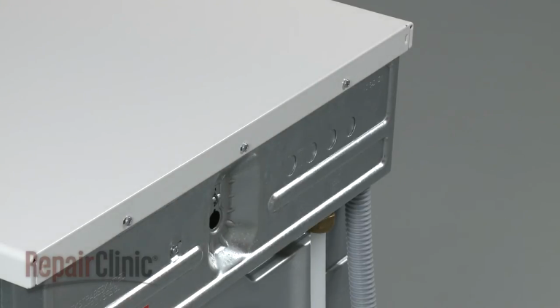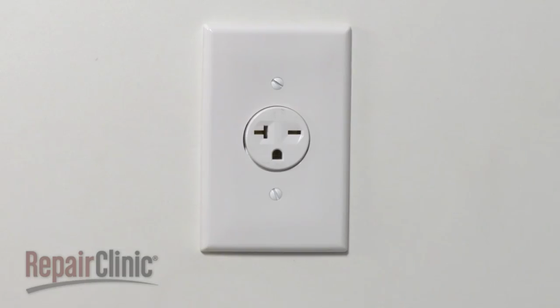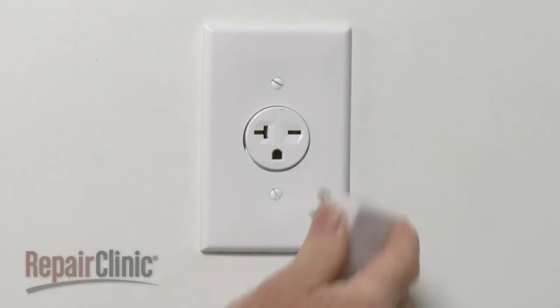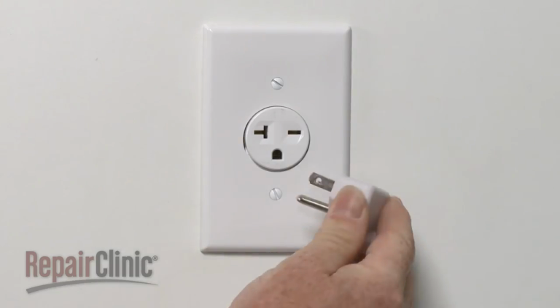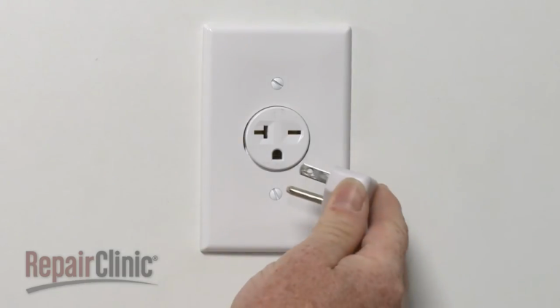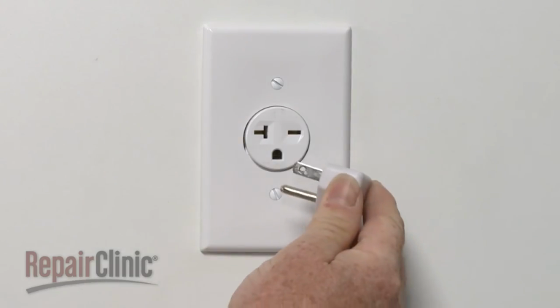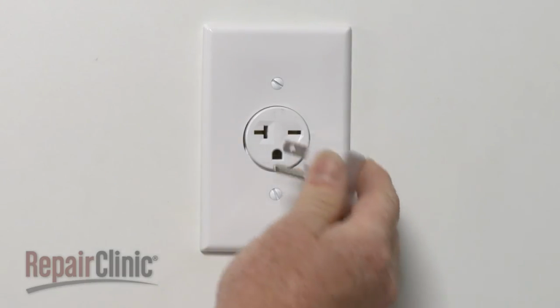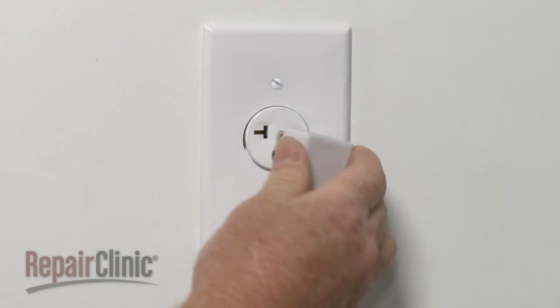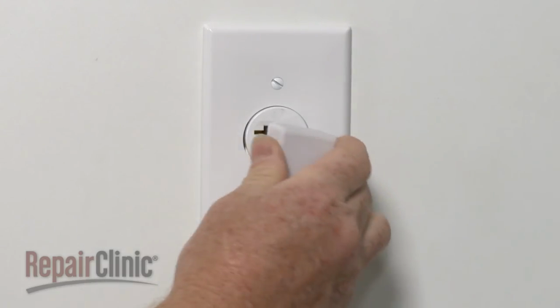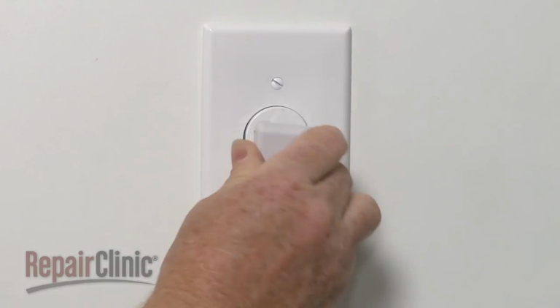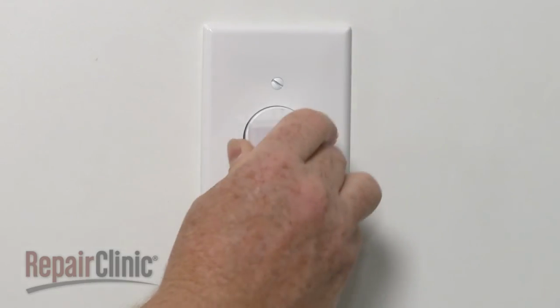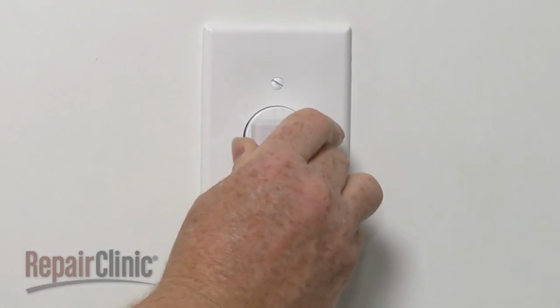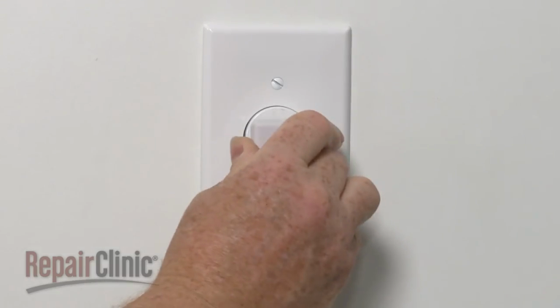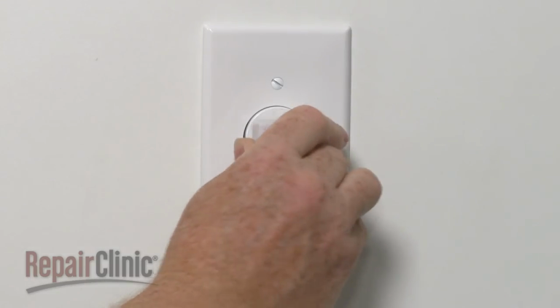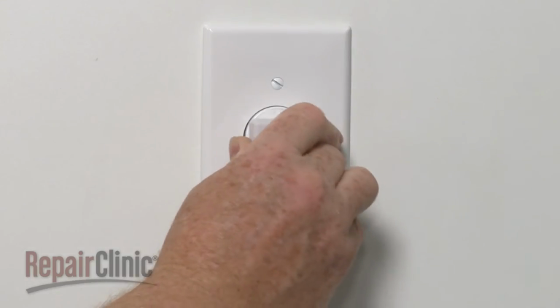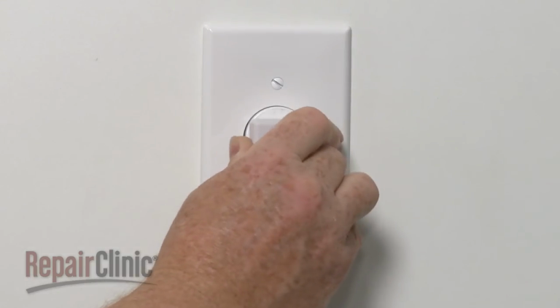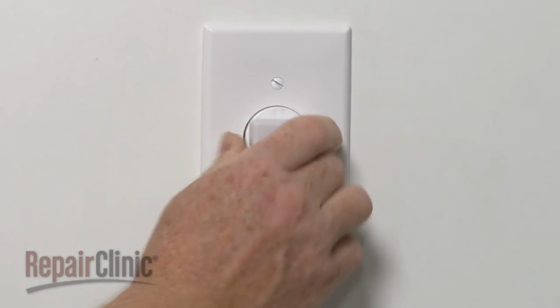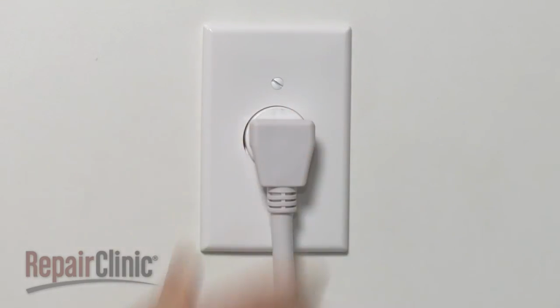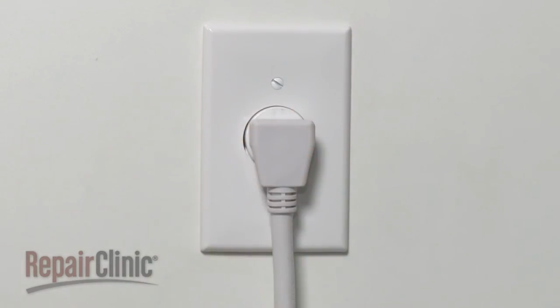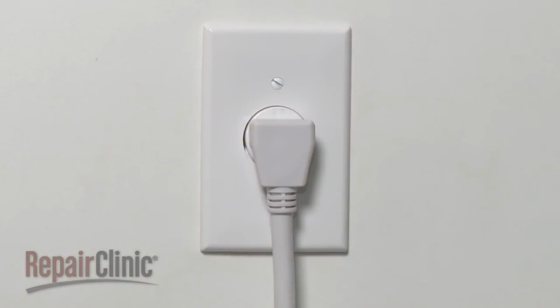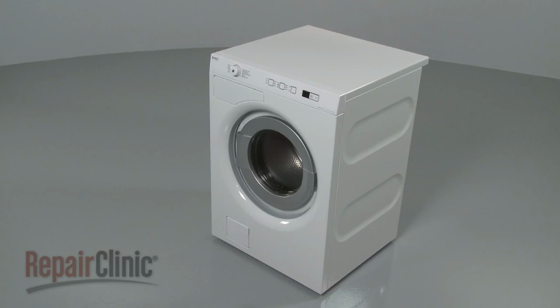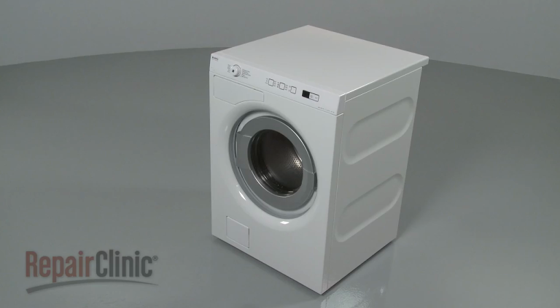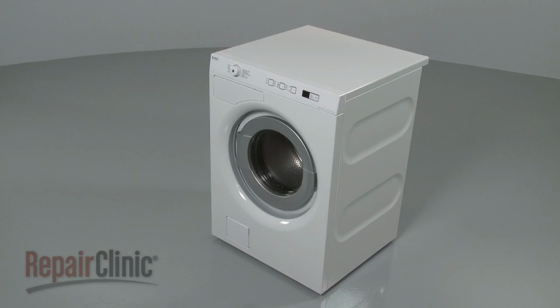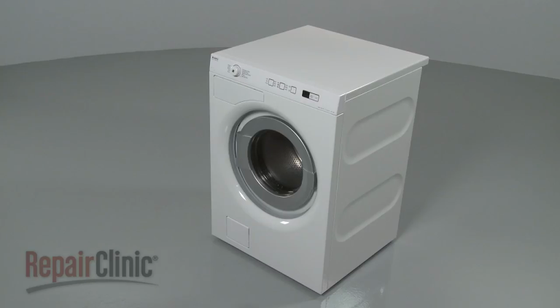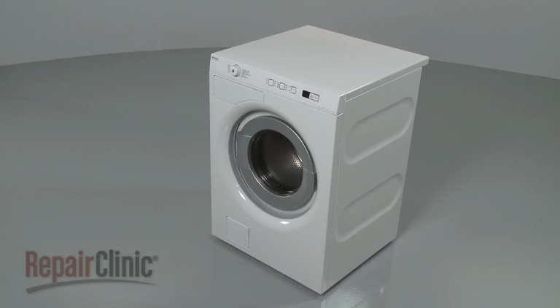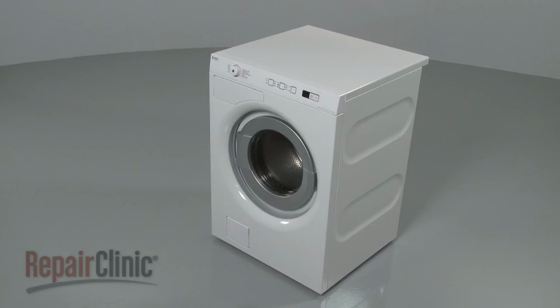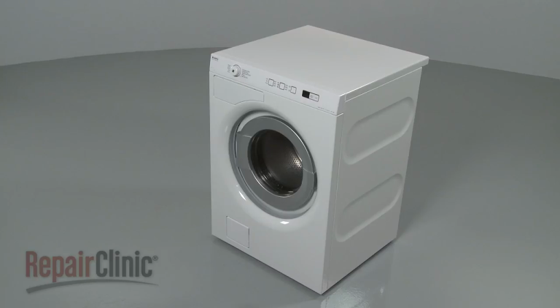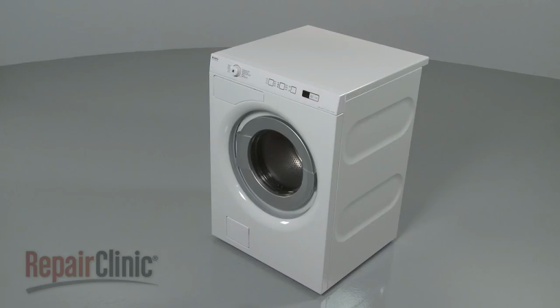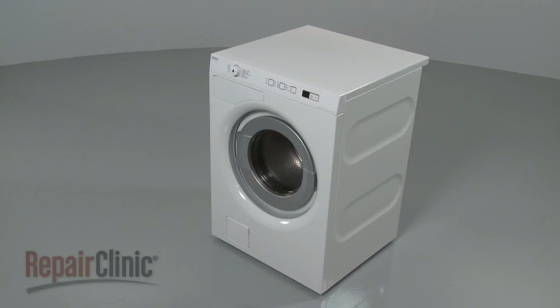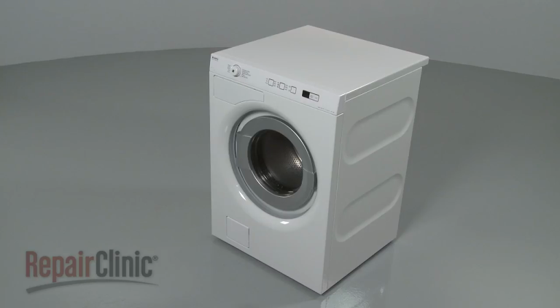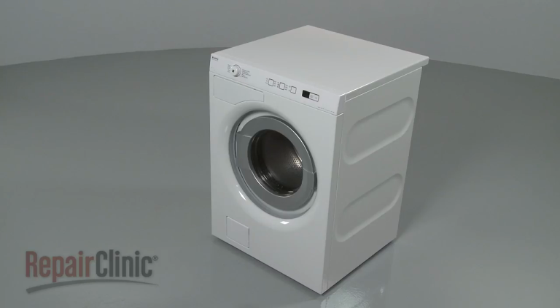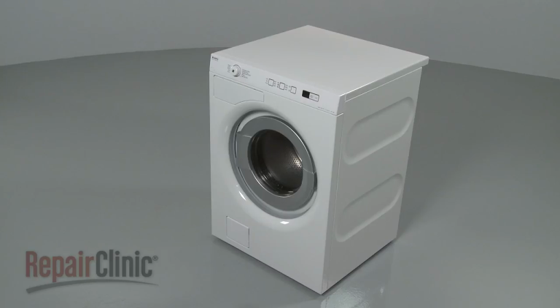You're now ready to plug the power cord back in and confirm that the new door lock assembly works properly.